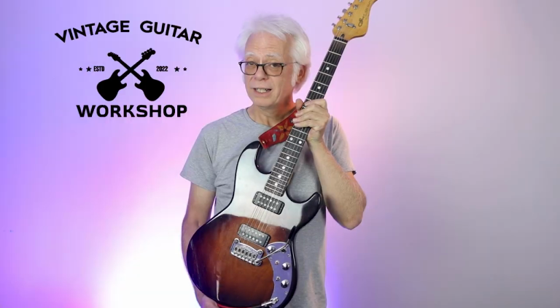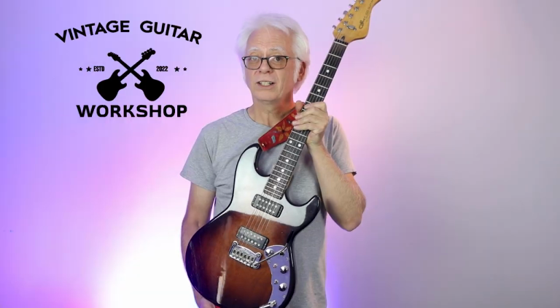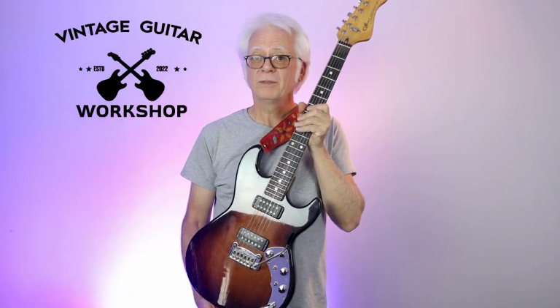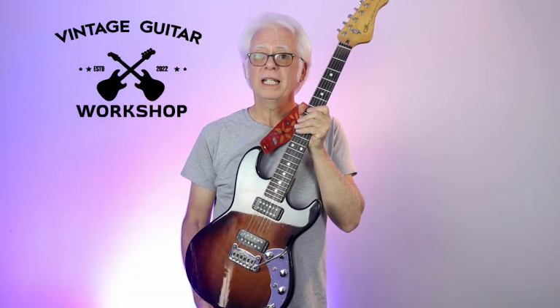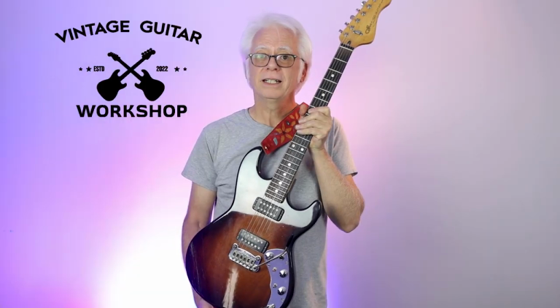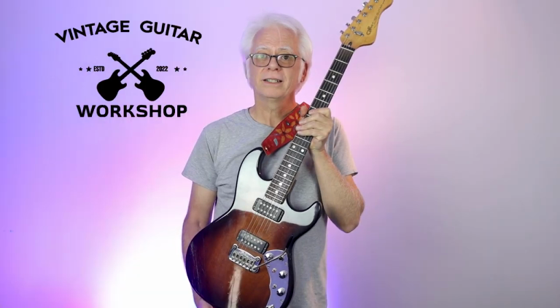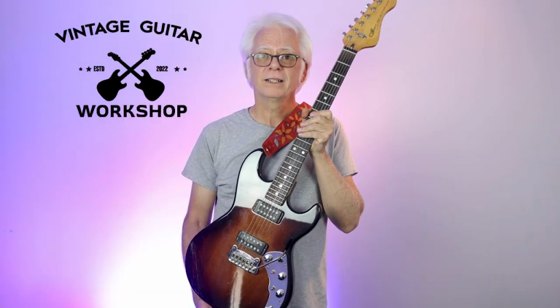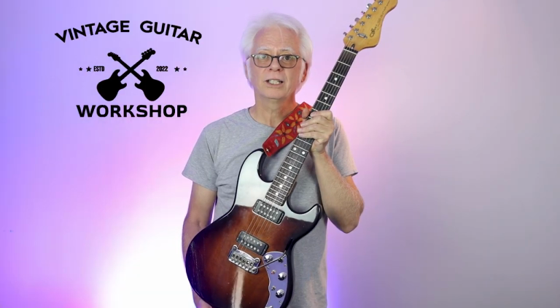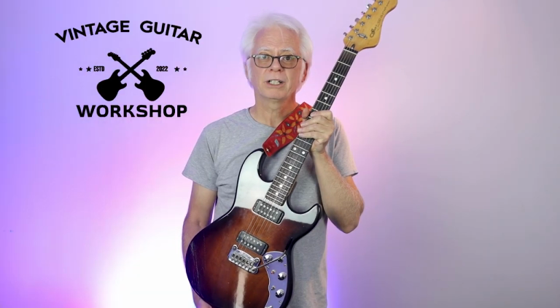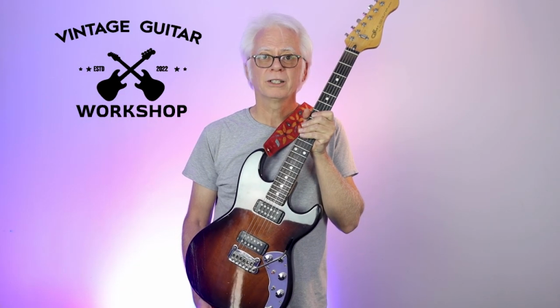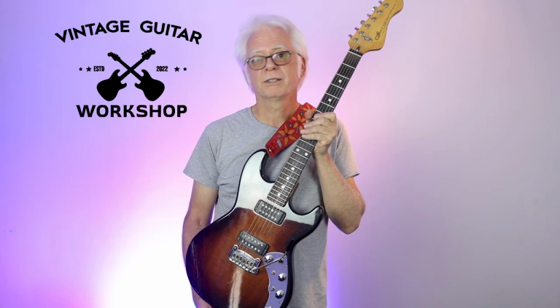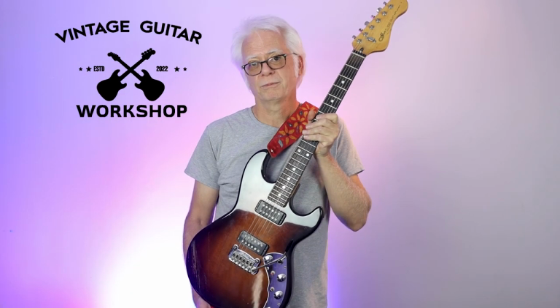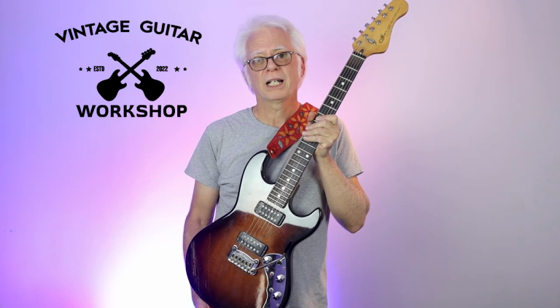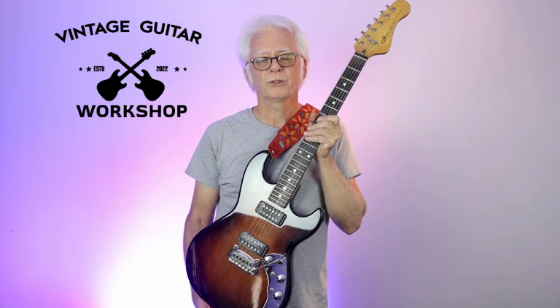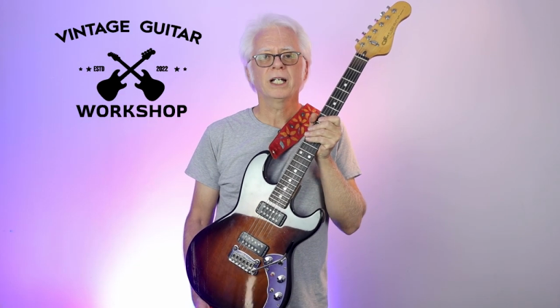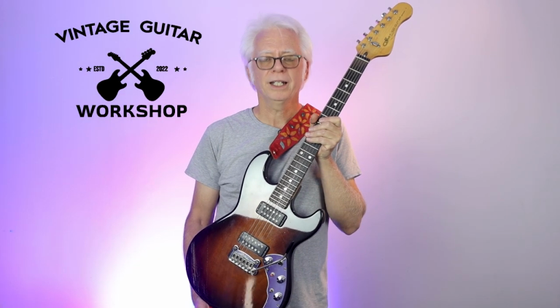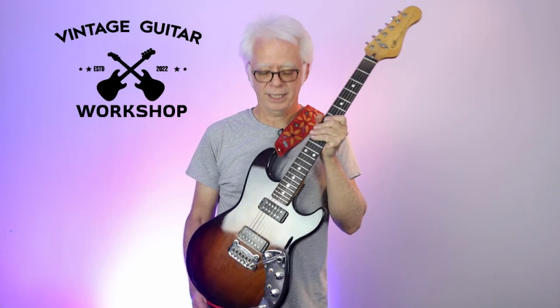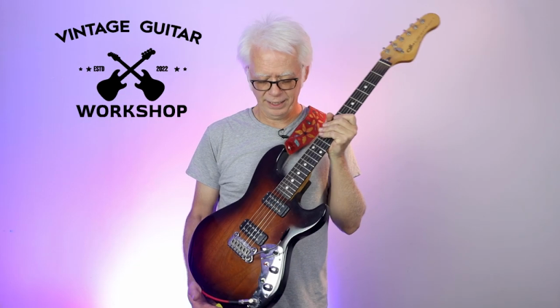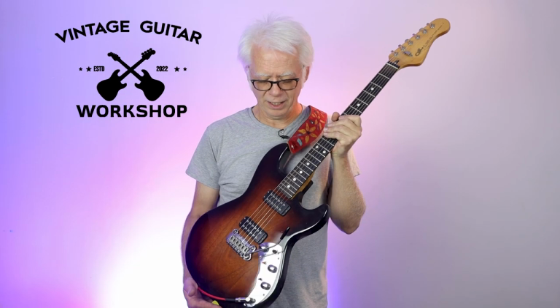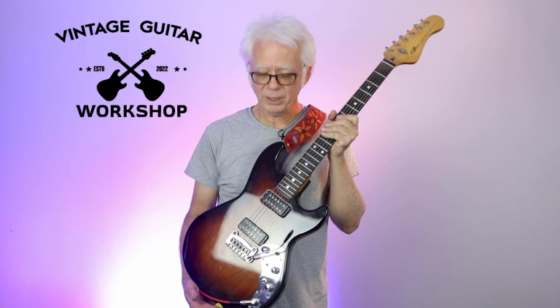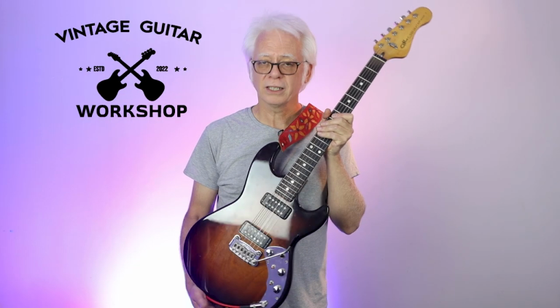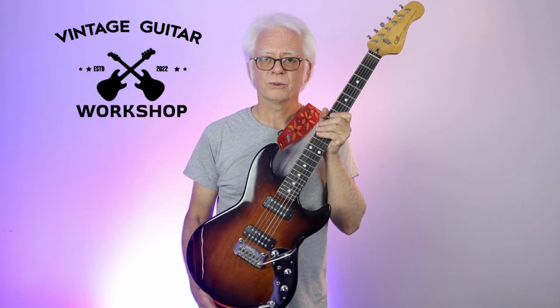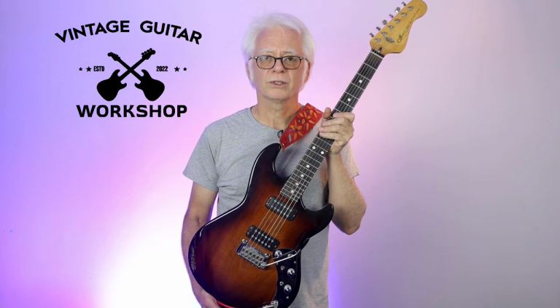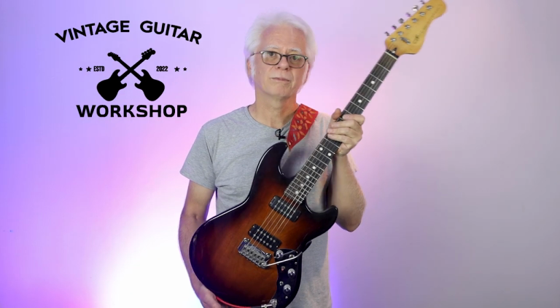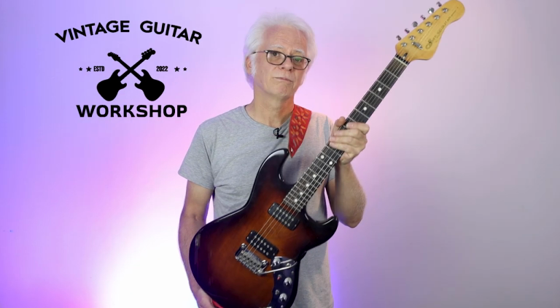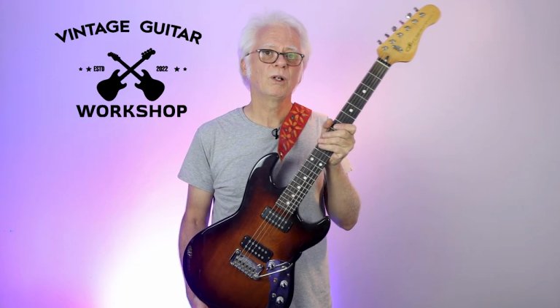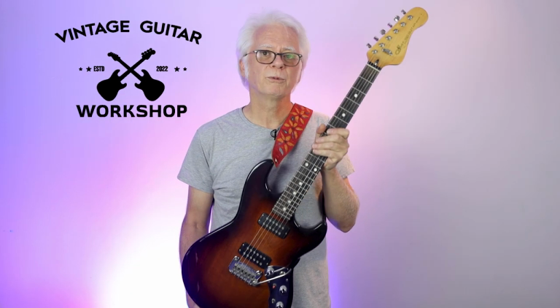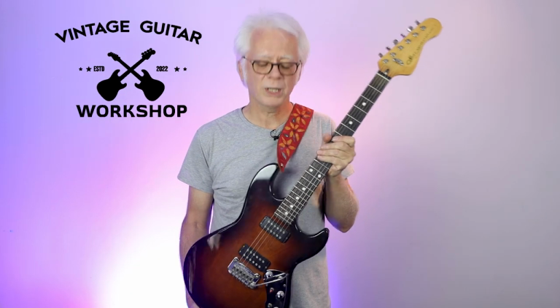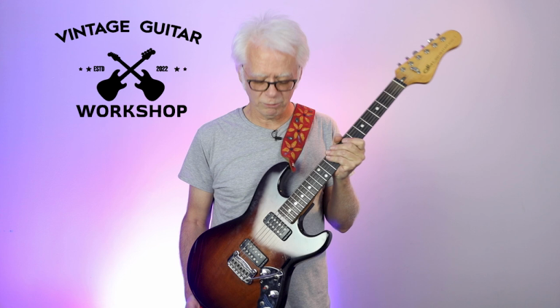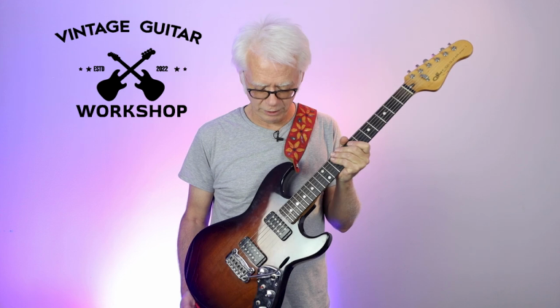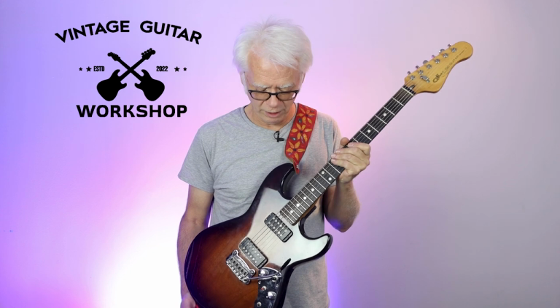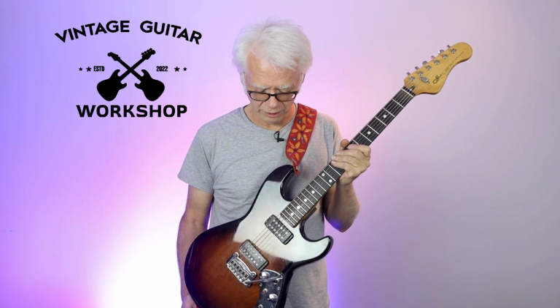Now, they only made it until Leo Fender passed away, and then they stopped making this one — so only made it for a few years.